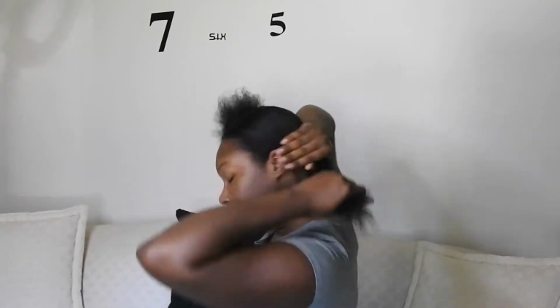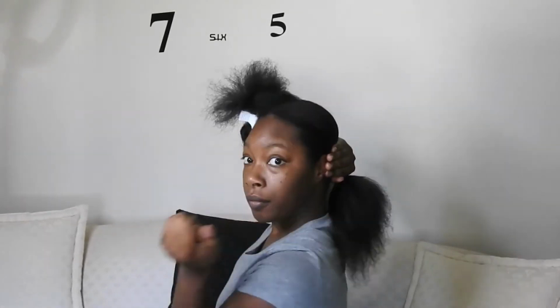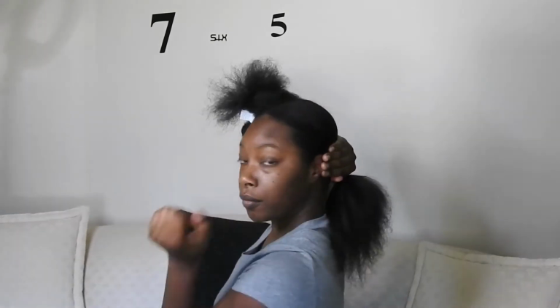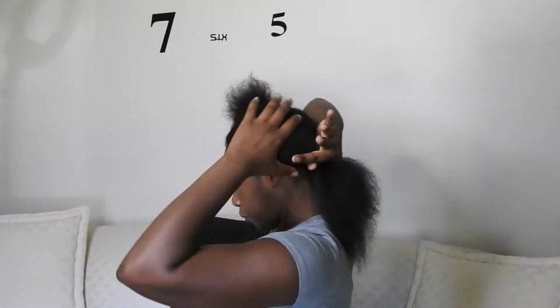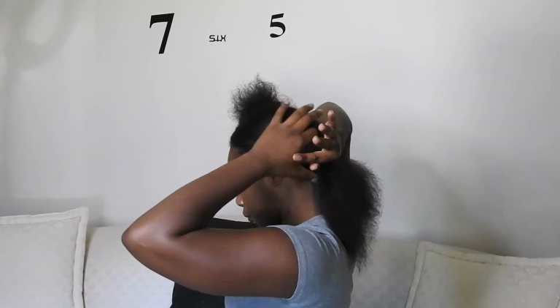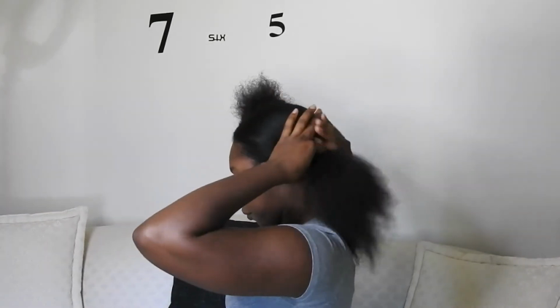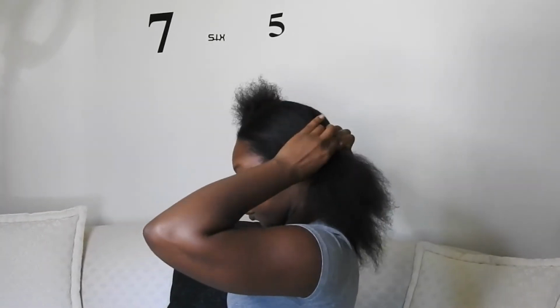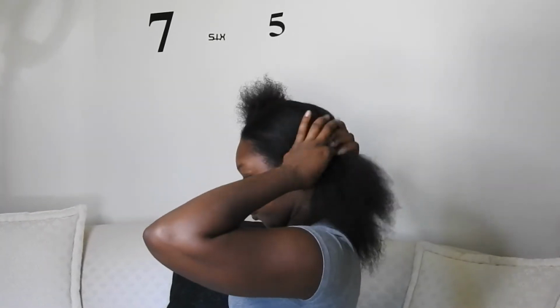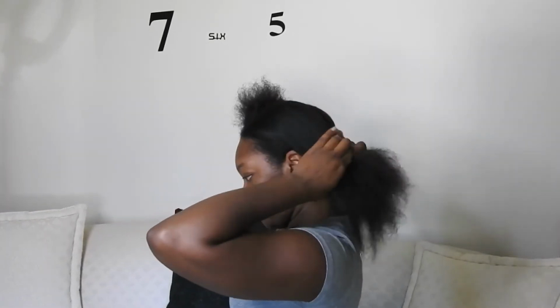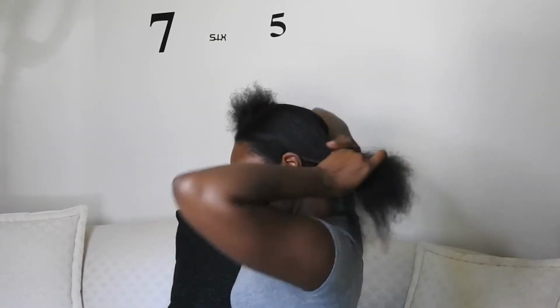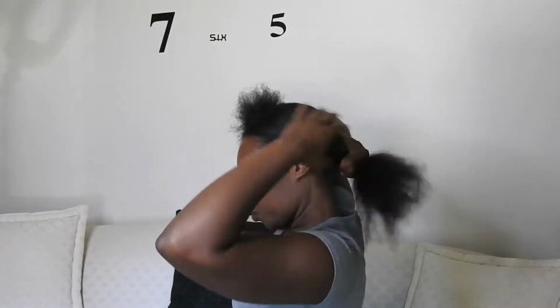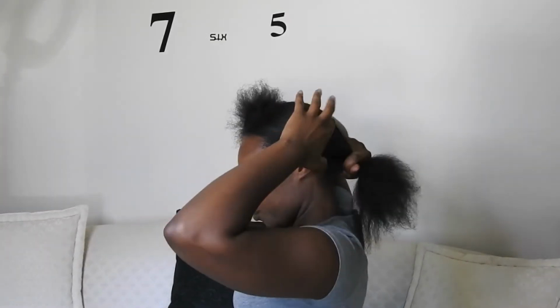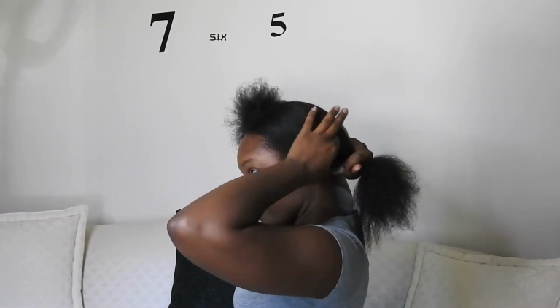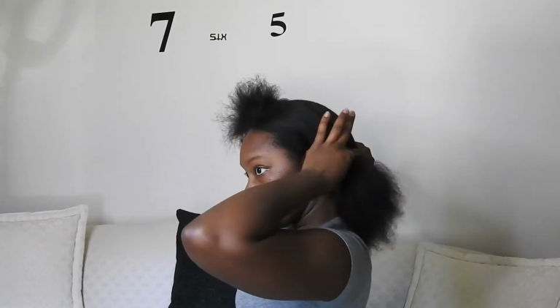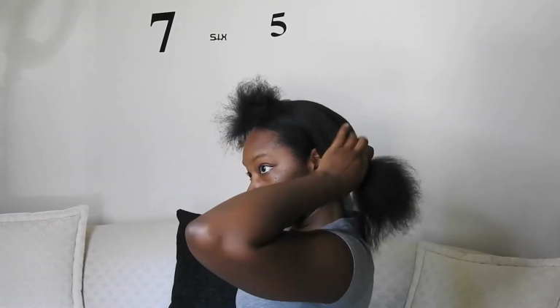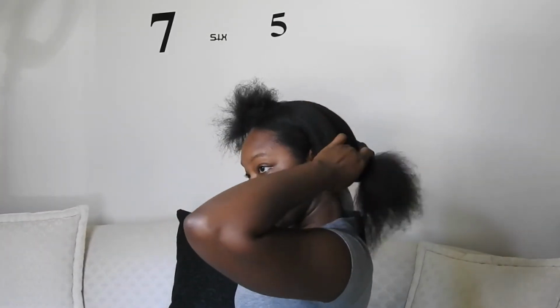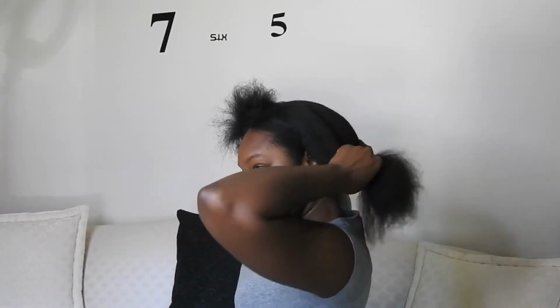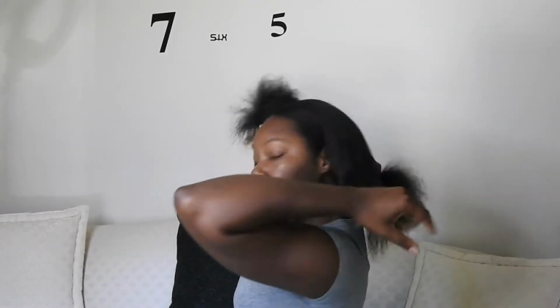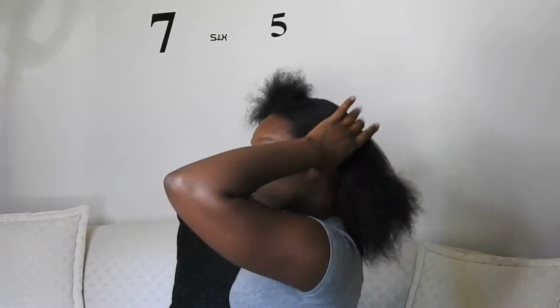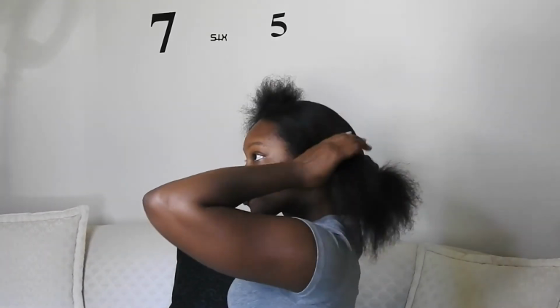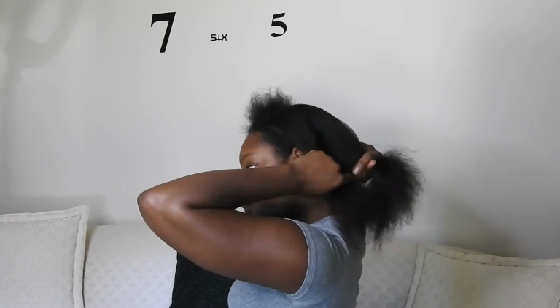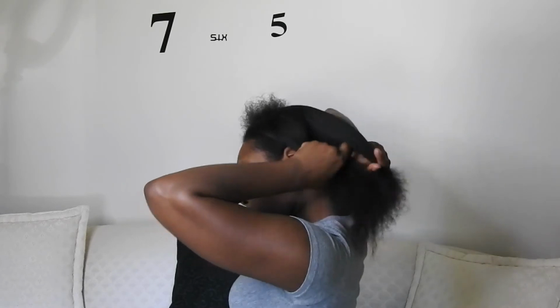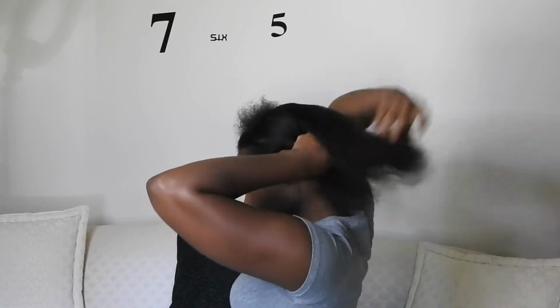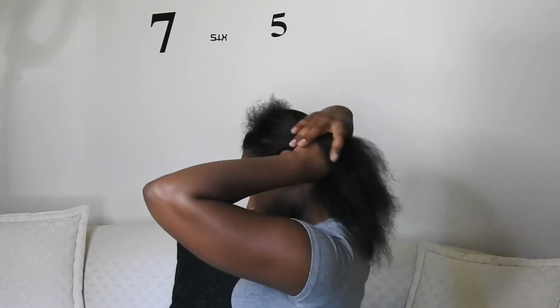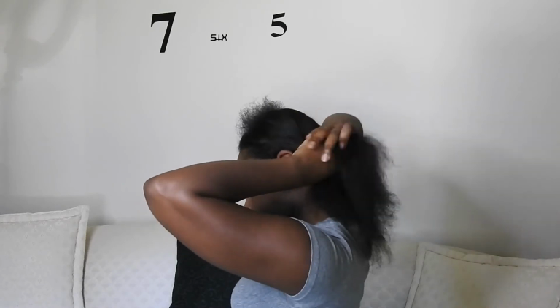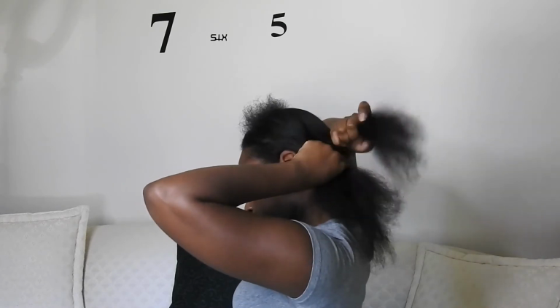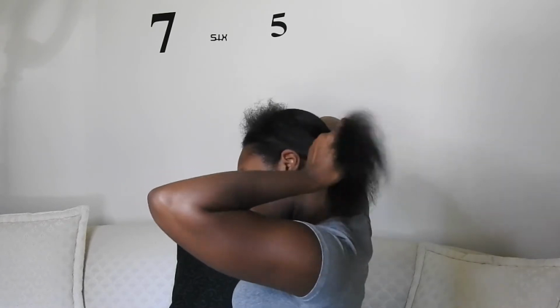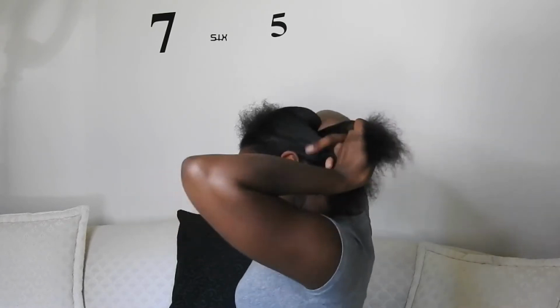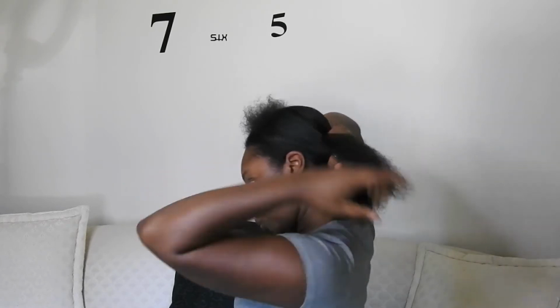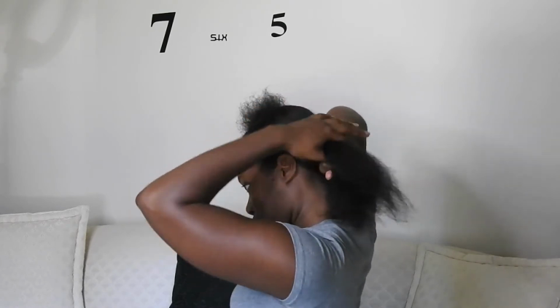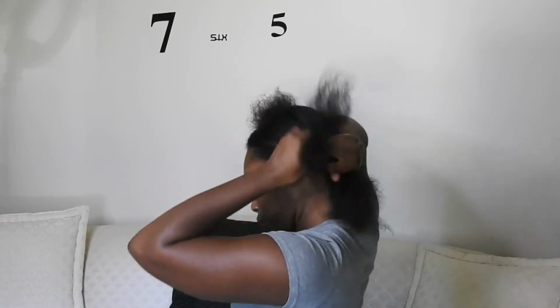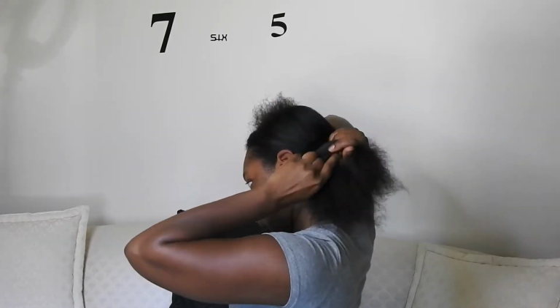I proceed to braid the section, apply a scrunchie to the end, leaving some of the ends out, and move on to the next section repeating the same method.